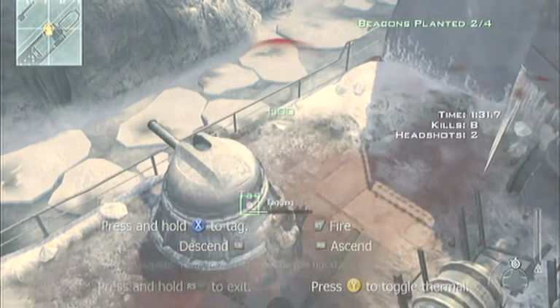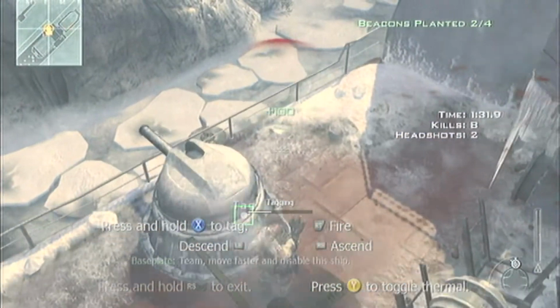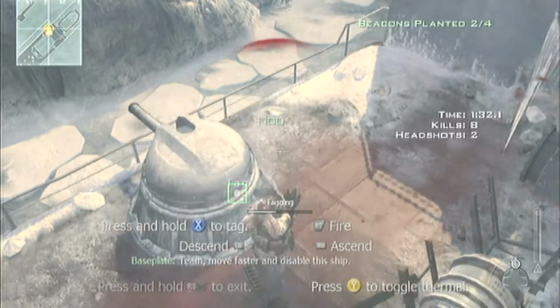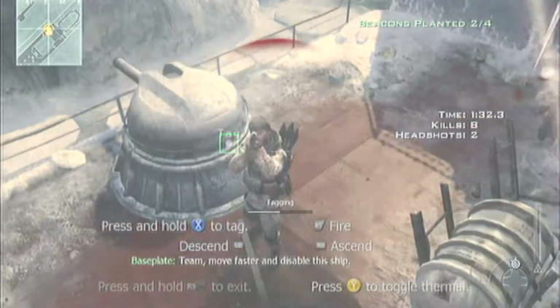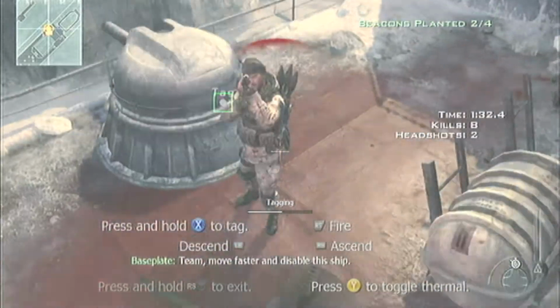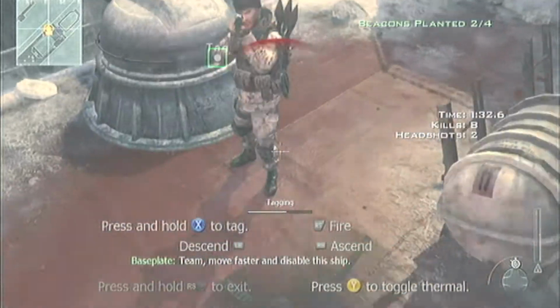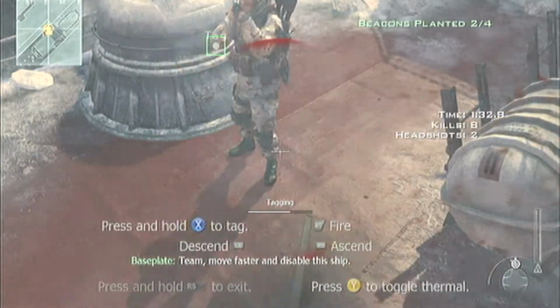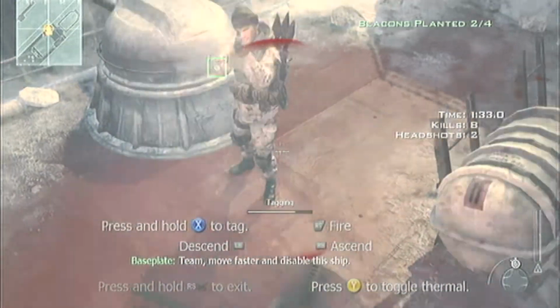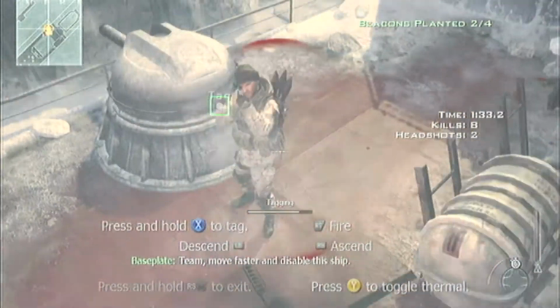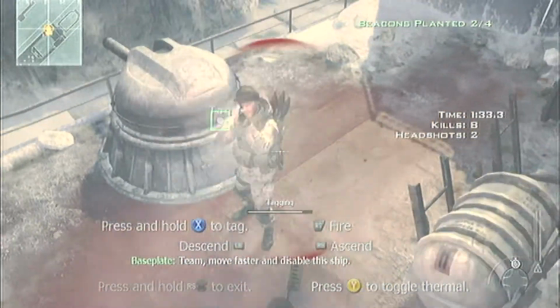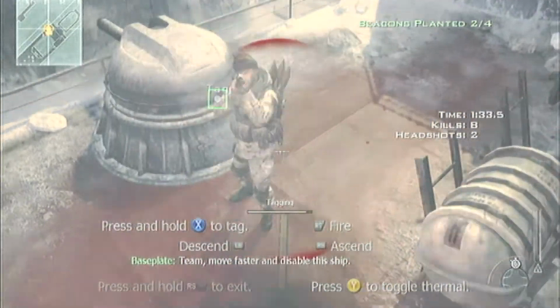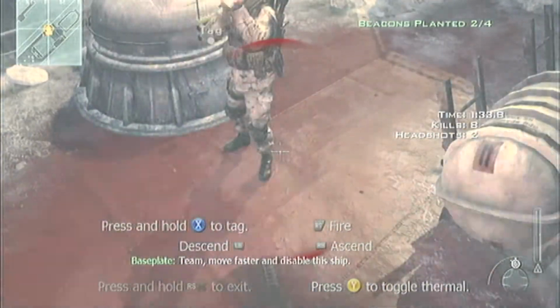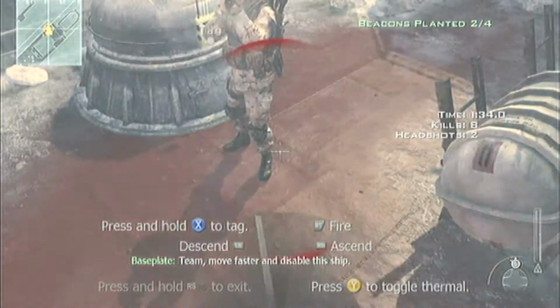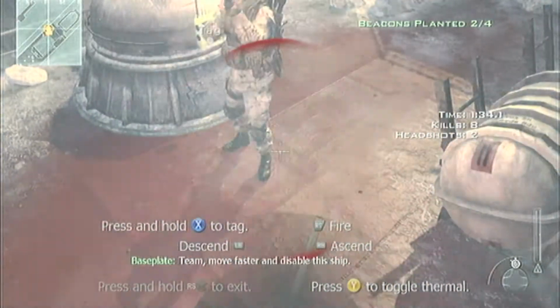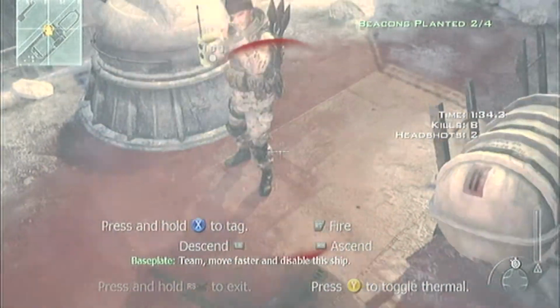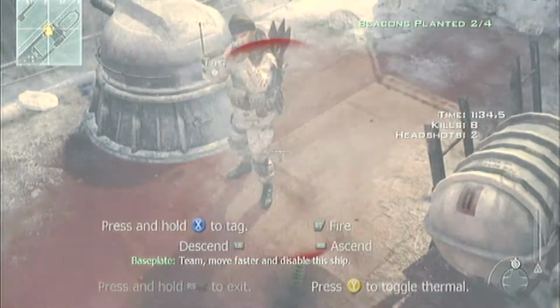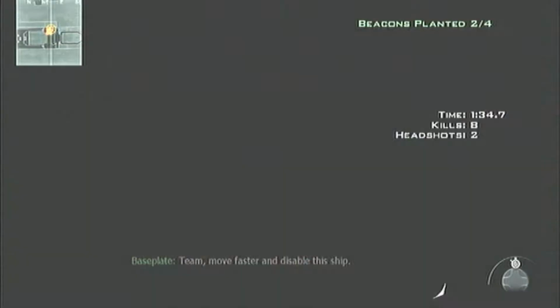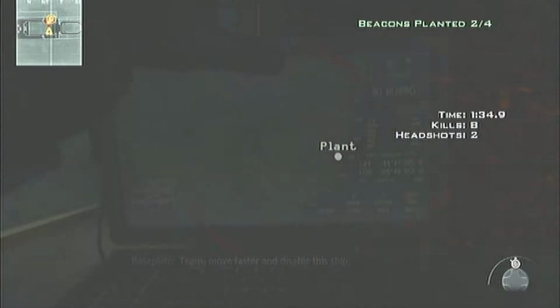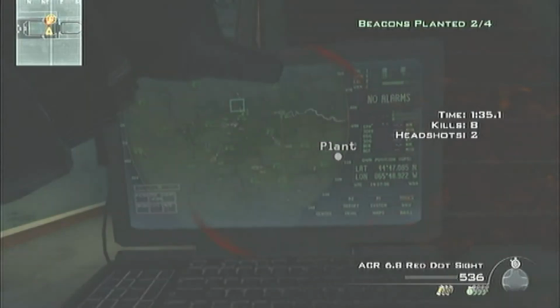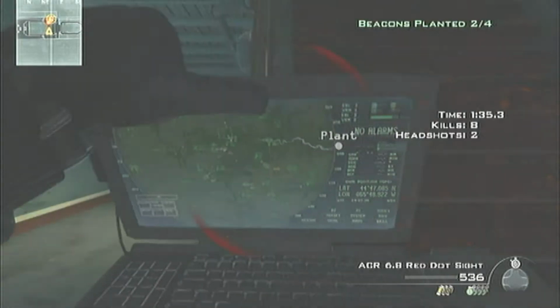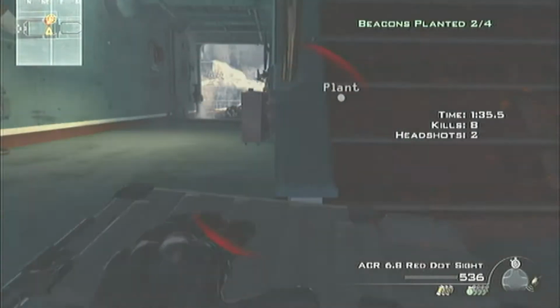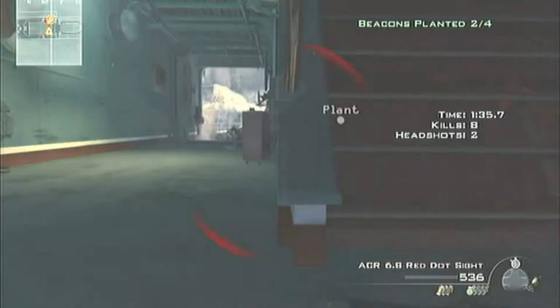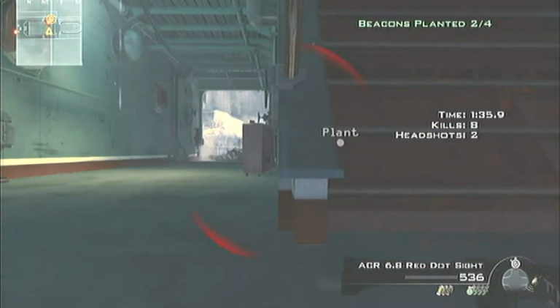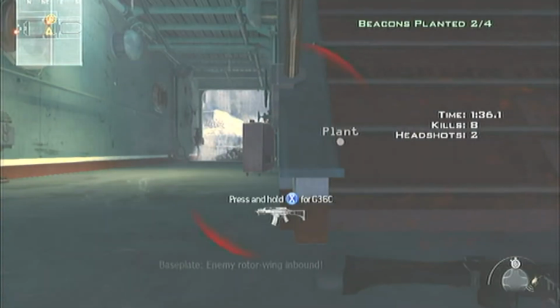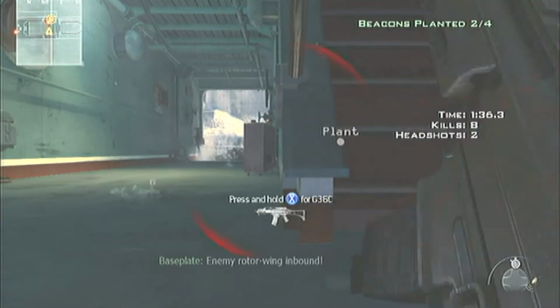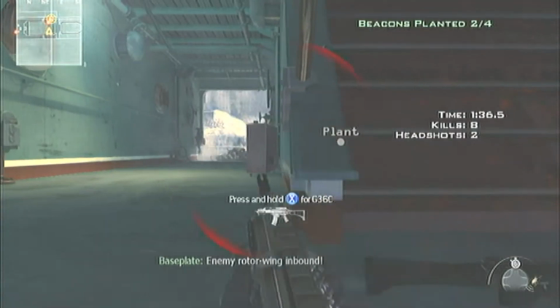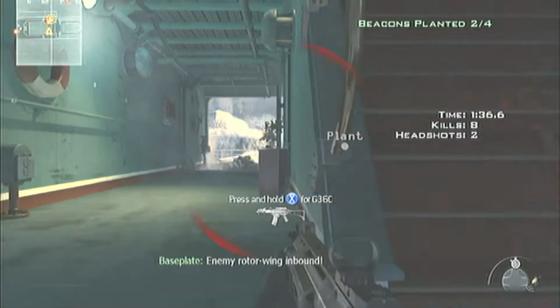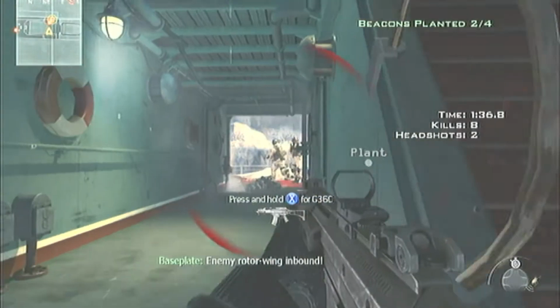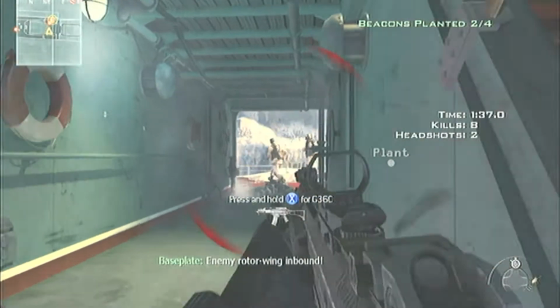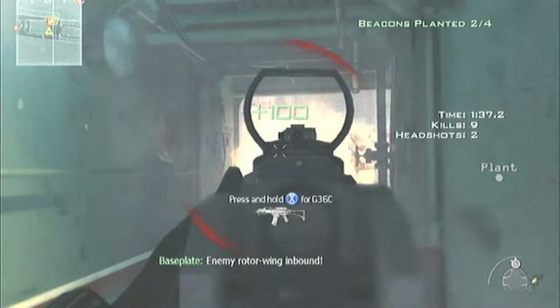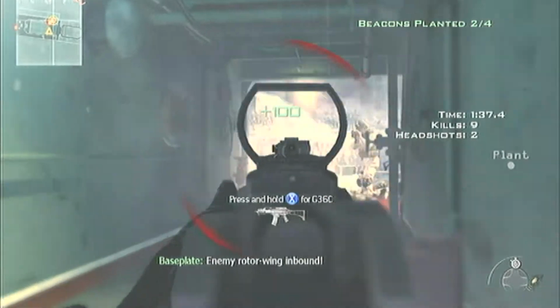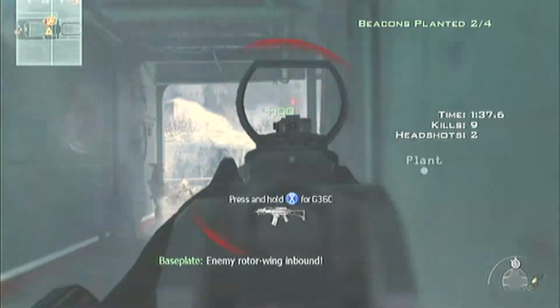Team, move faster and disable the ship. Enemy rotor wing inbound!